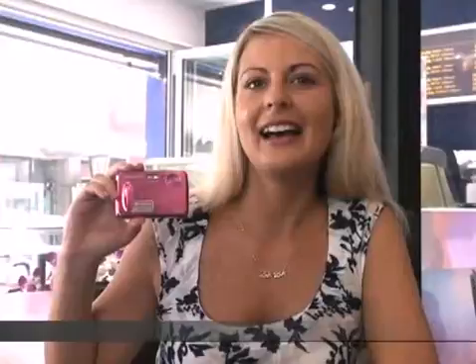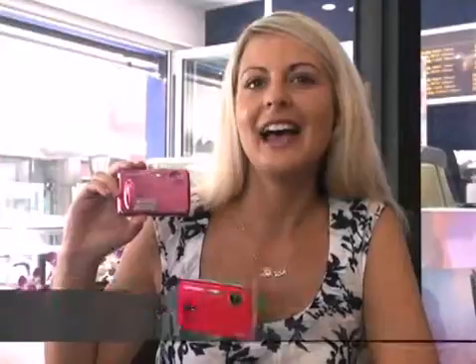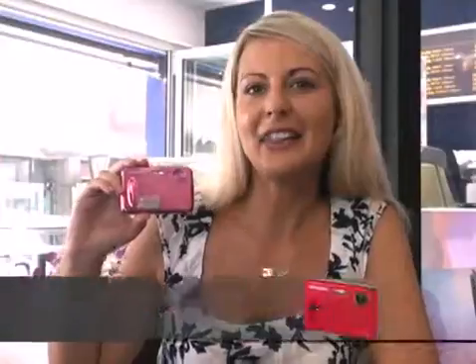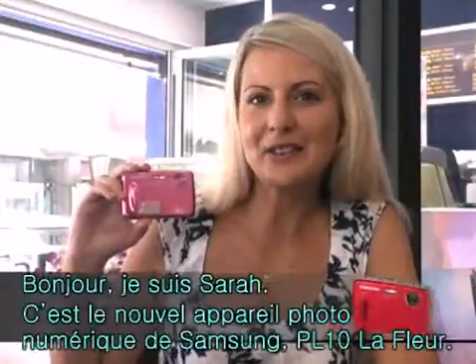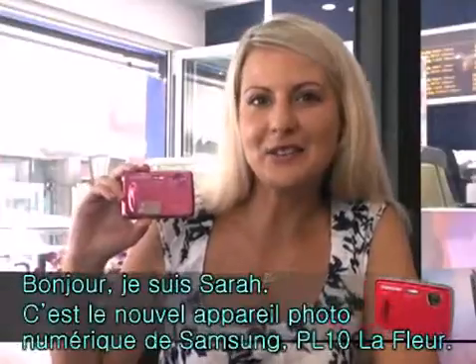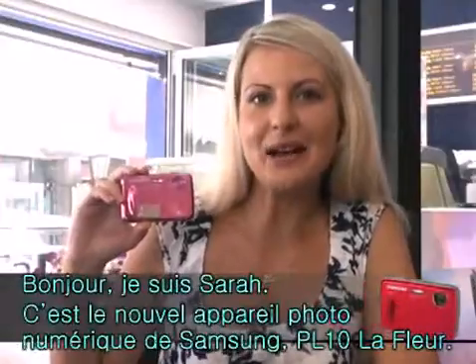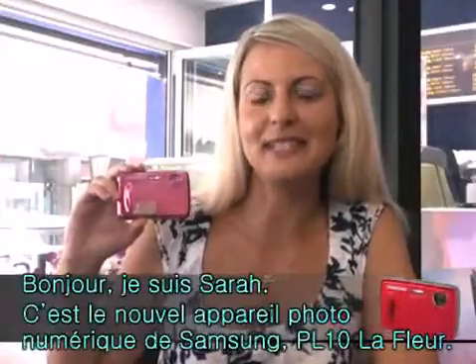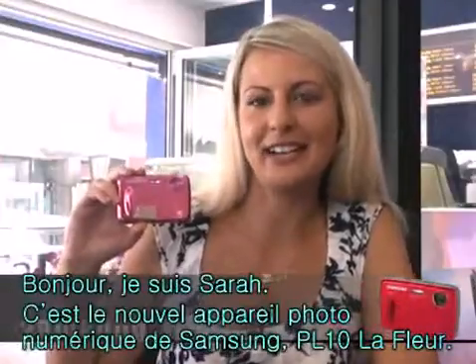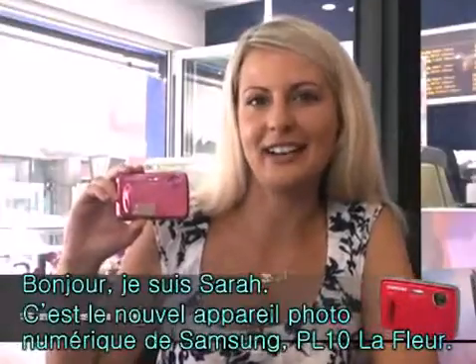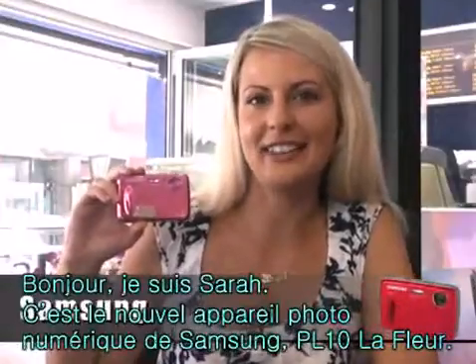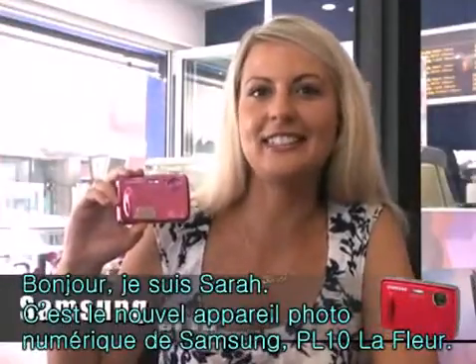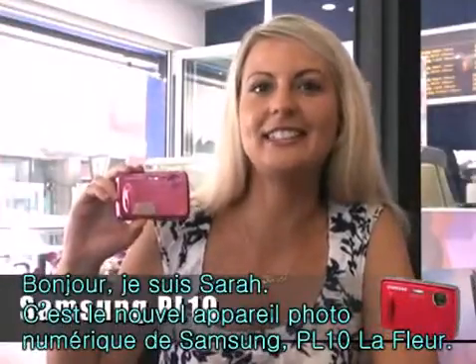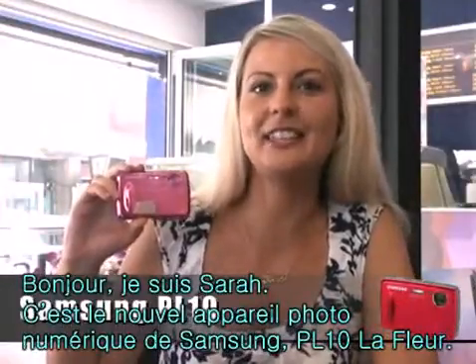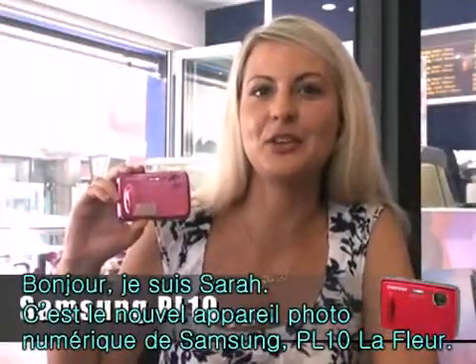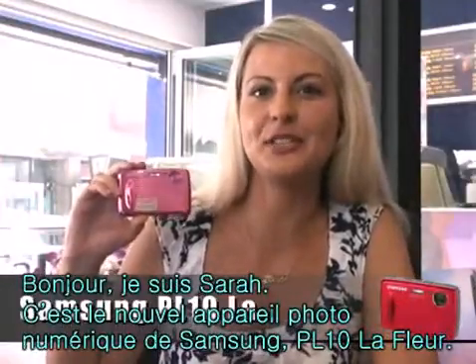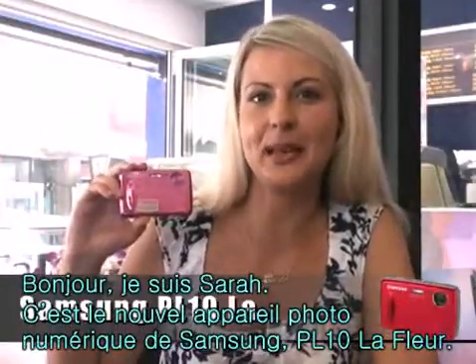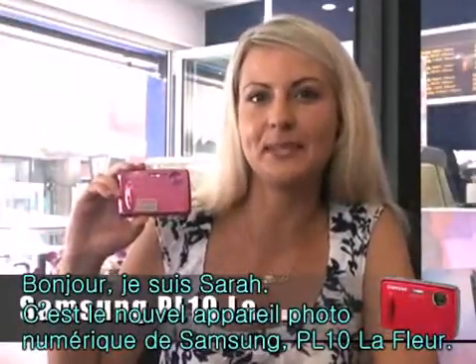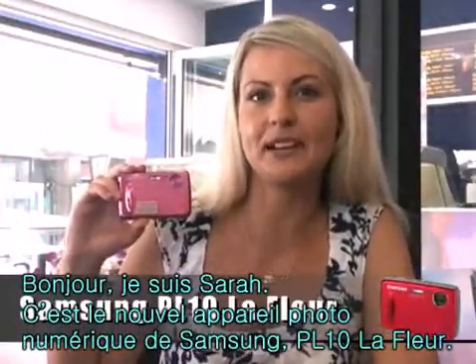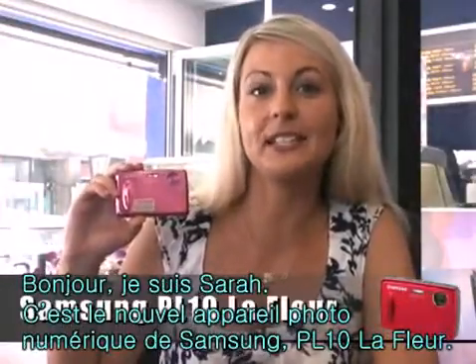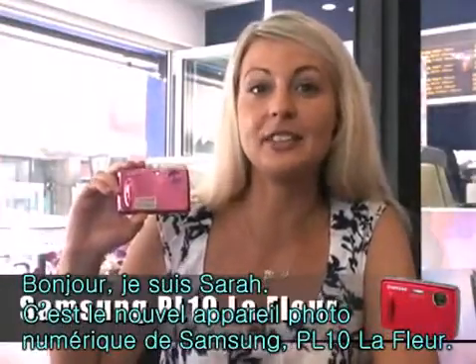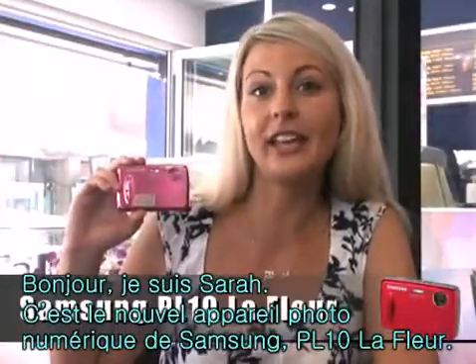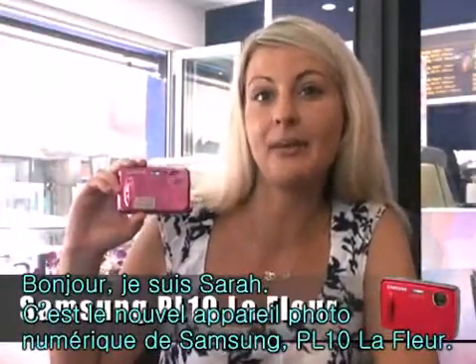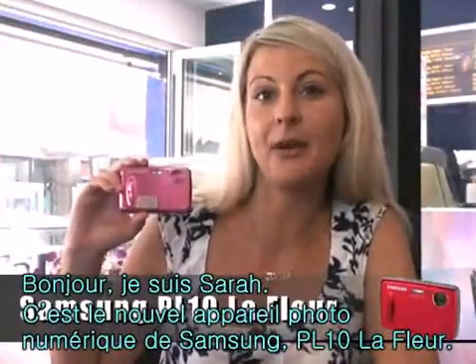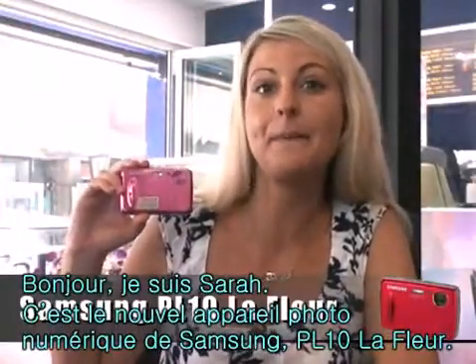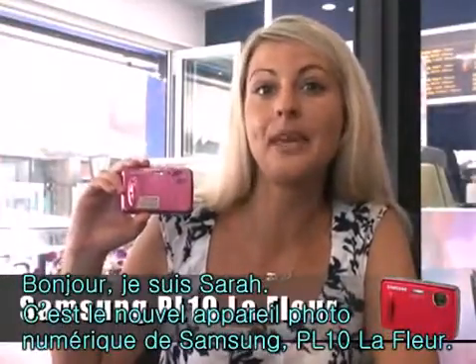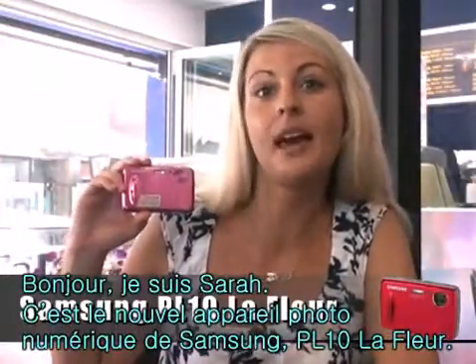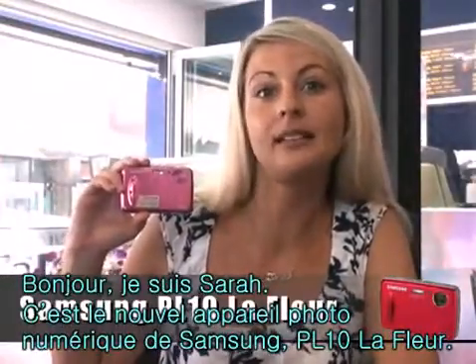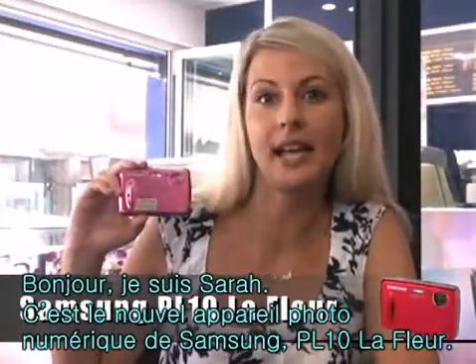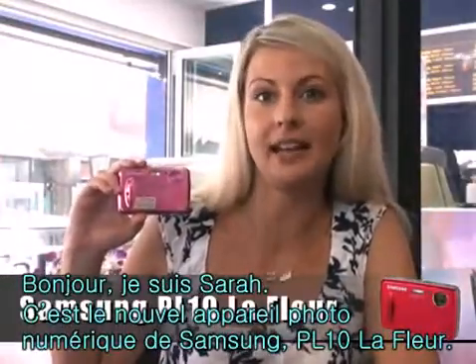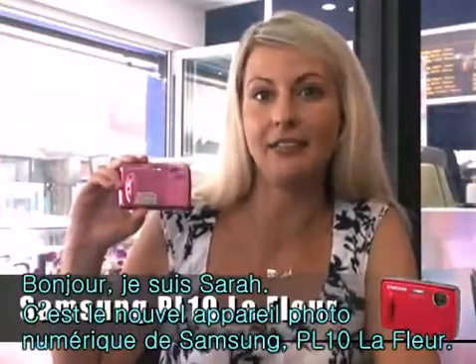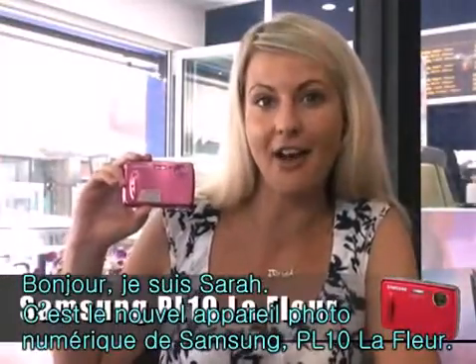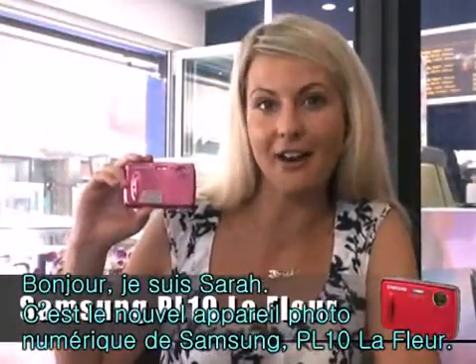Hello, I'm Sarah. This is the new Samsung digital camera PL10 LaFleur.